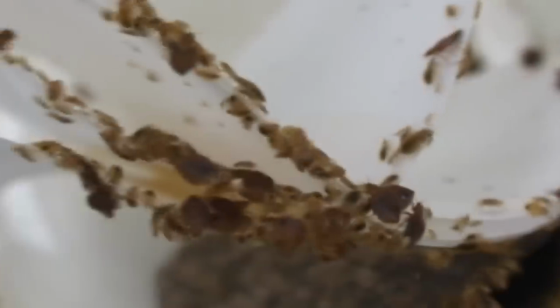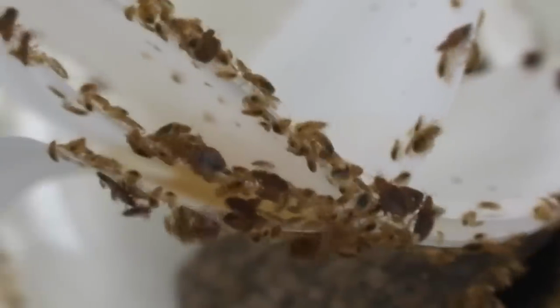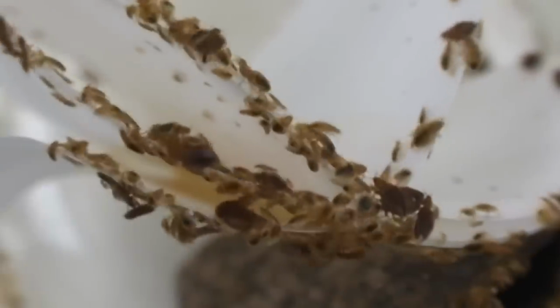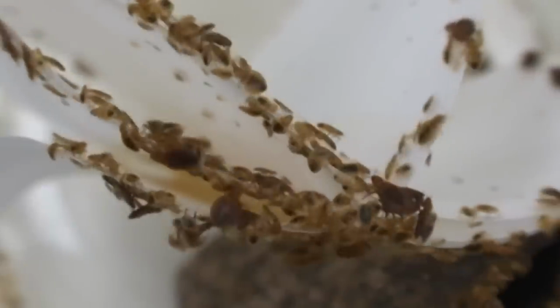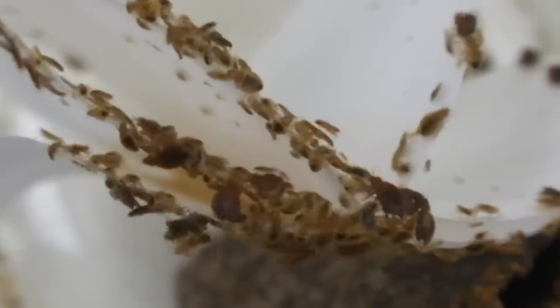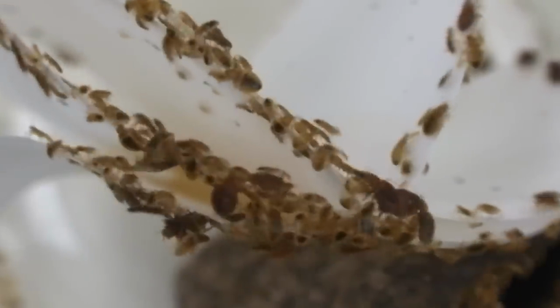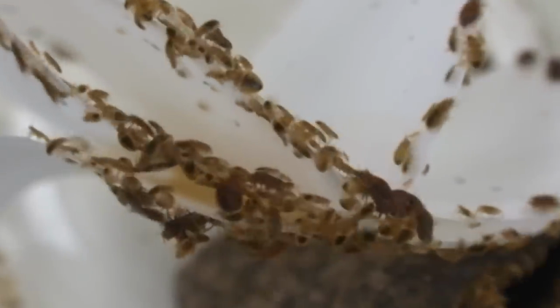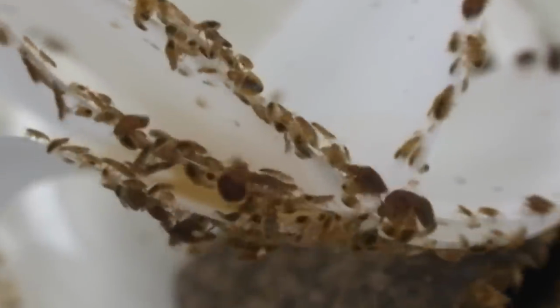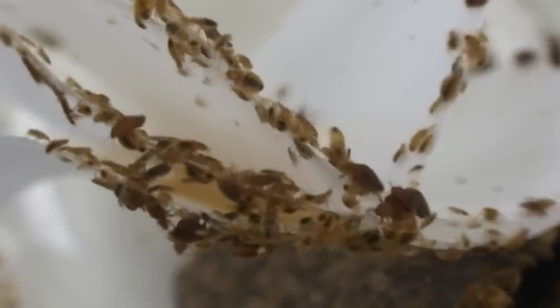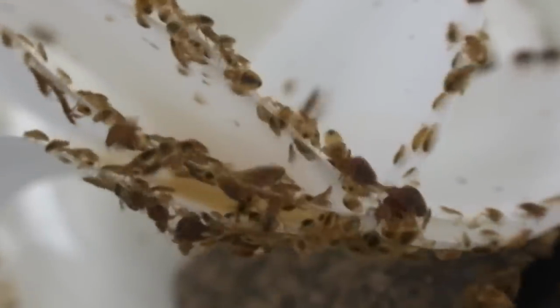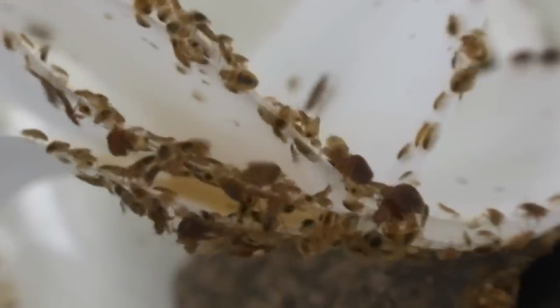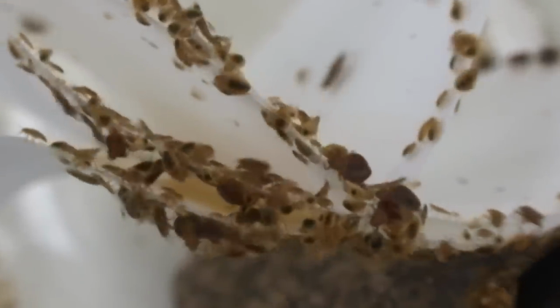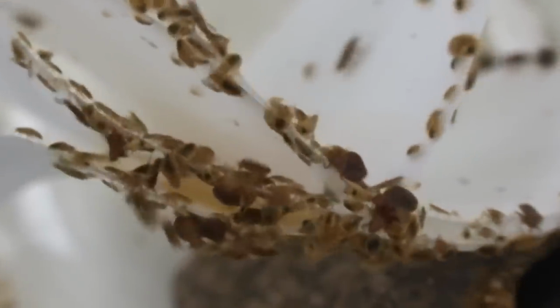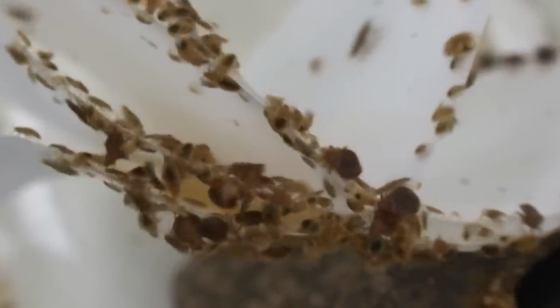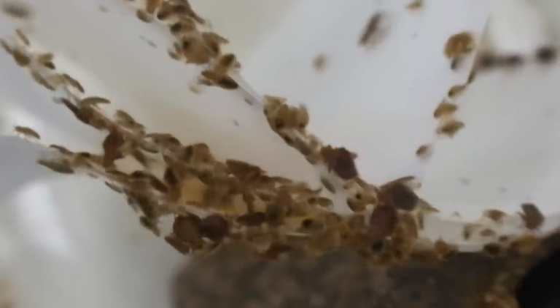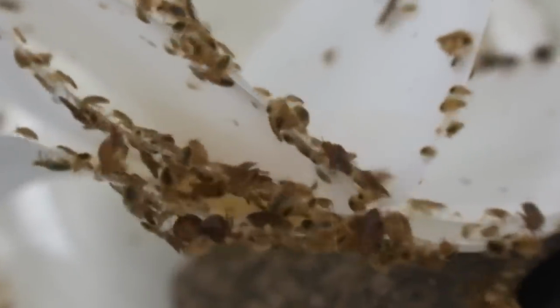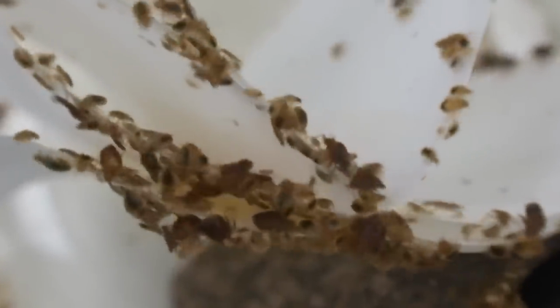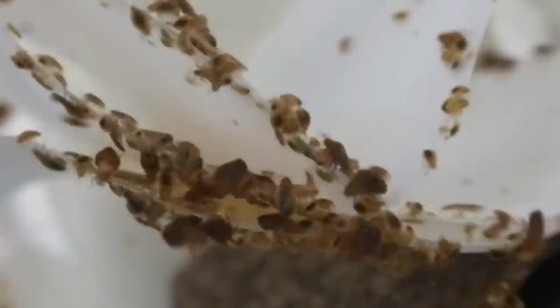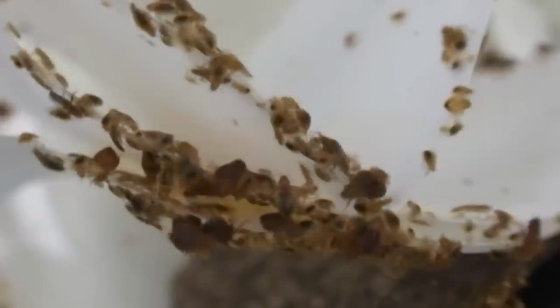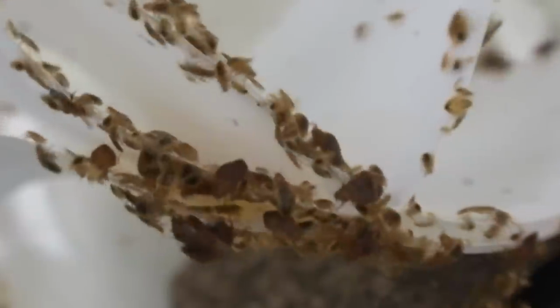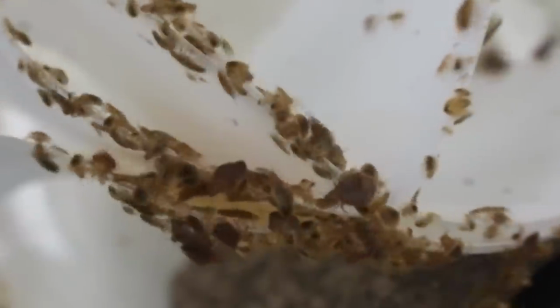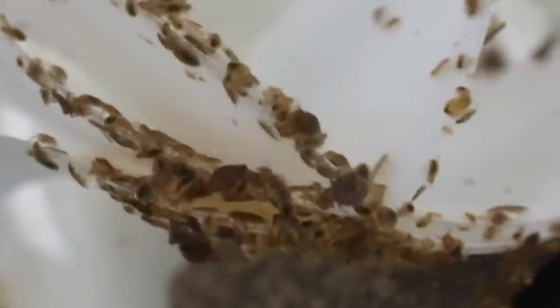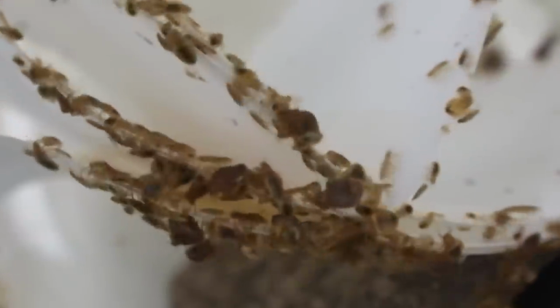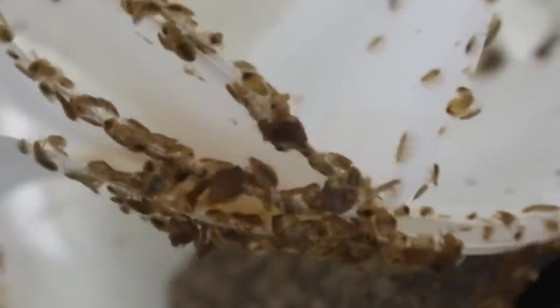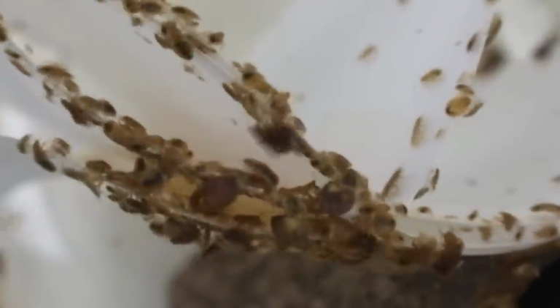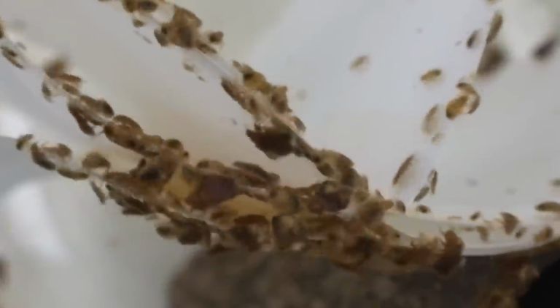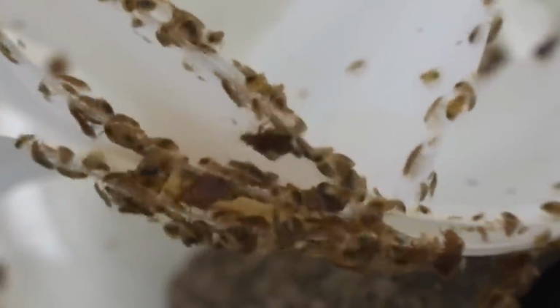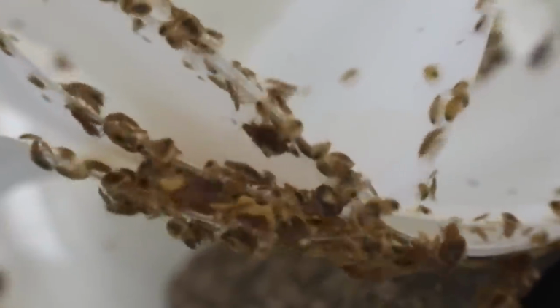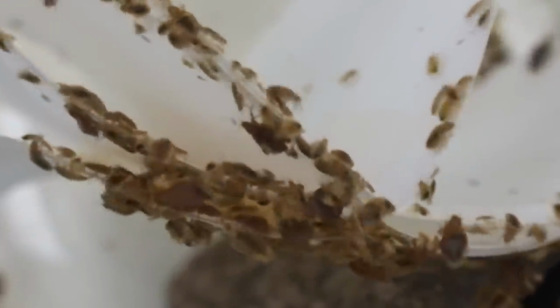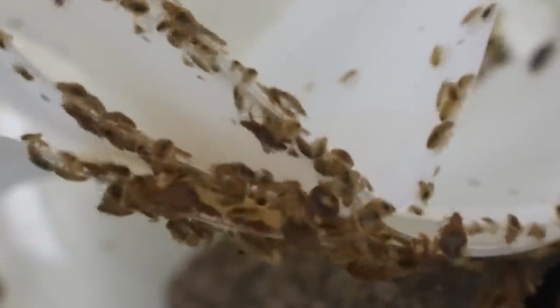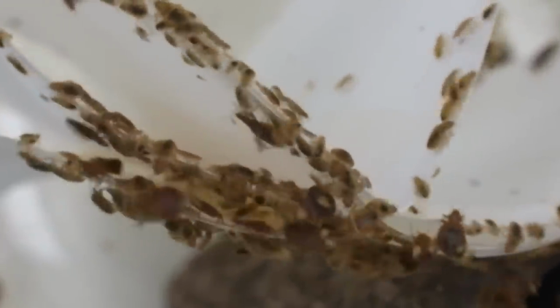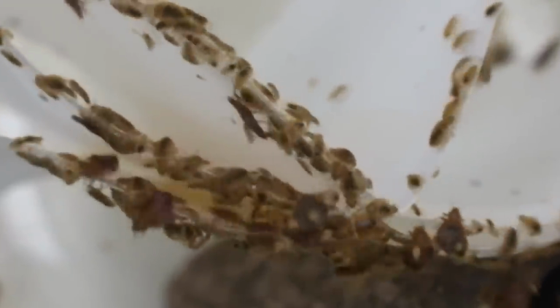Even the smallest bedbugs can survive in temperatures as low as minus 15 degrees Celsius.